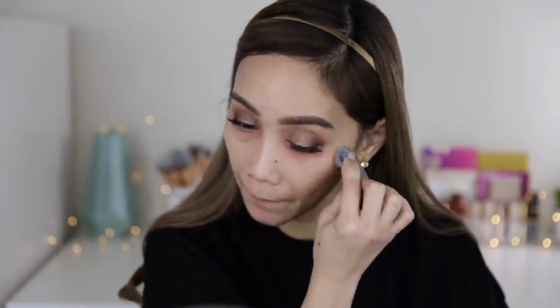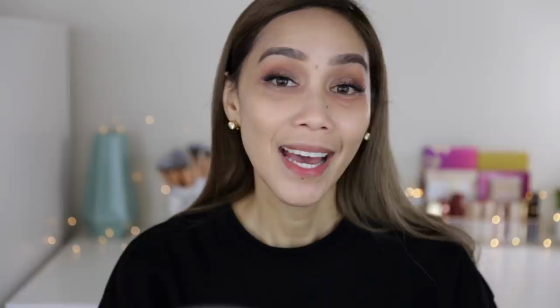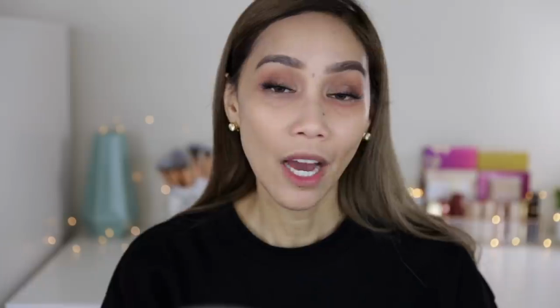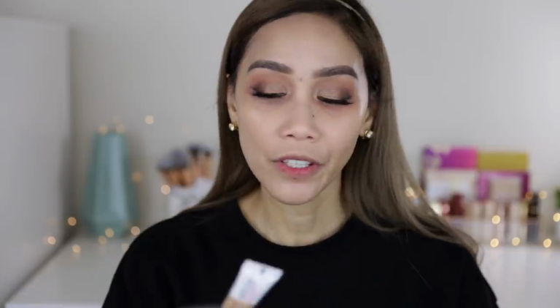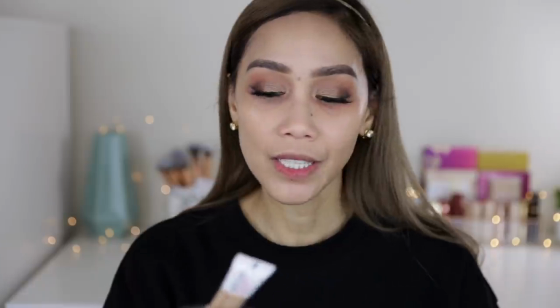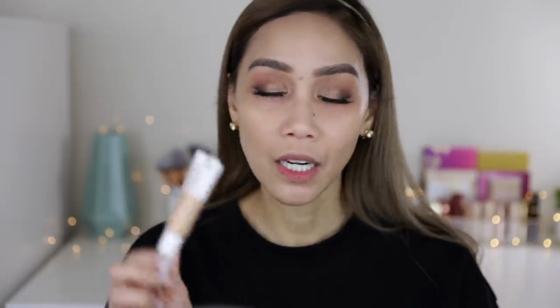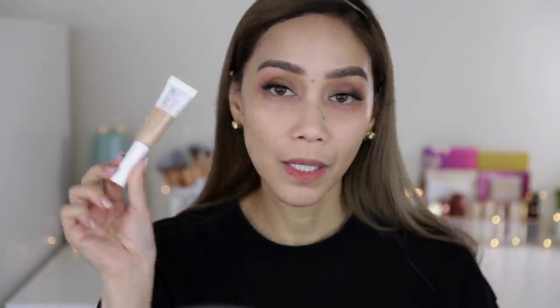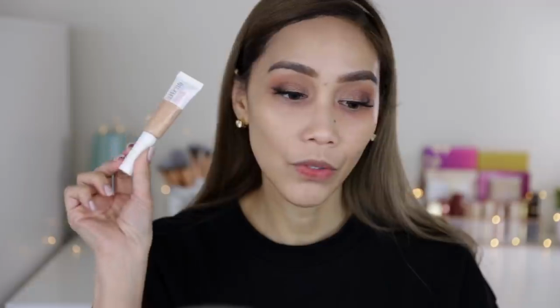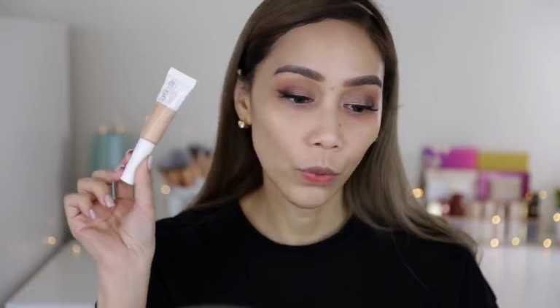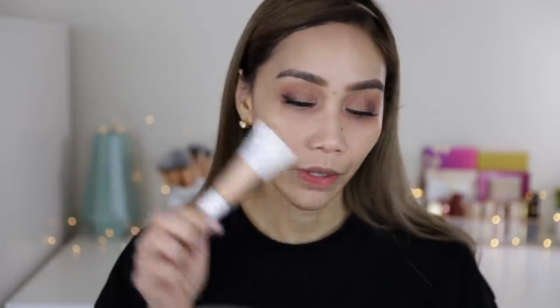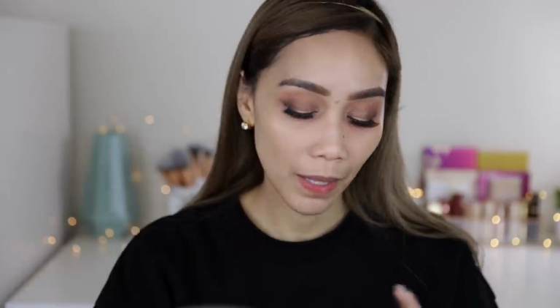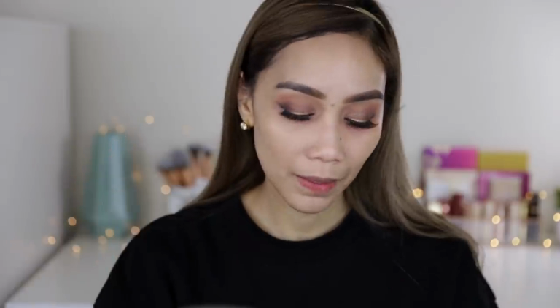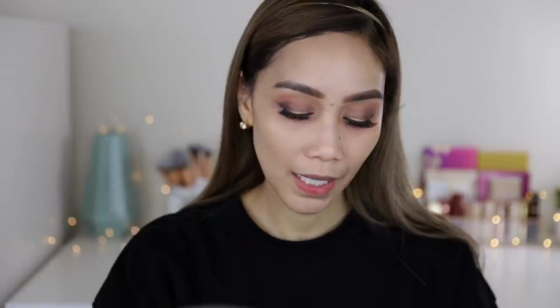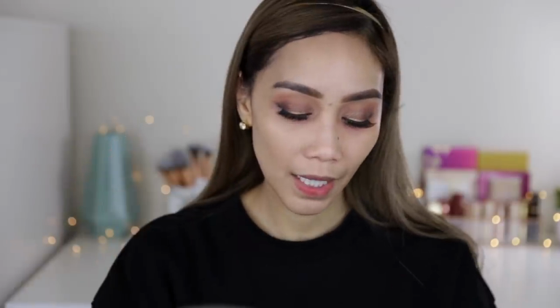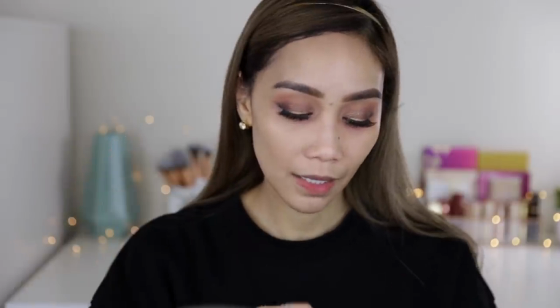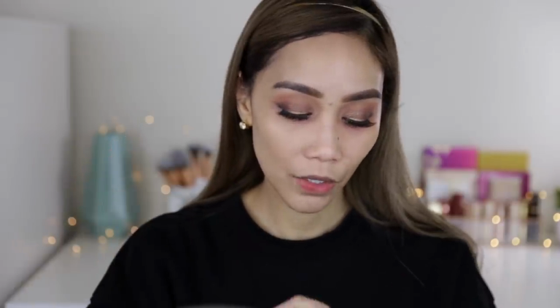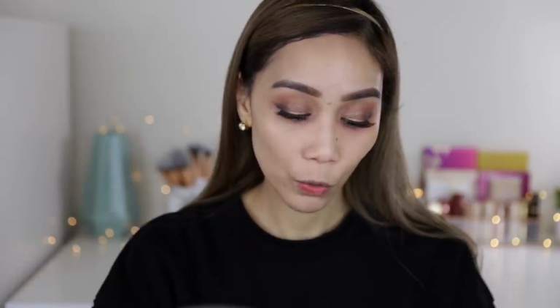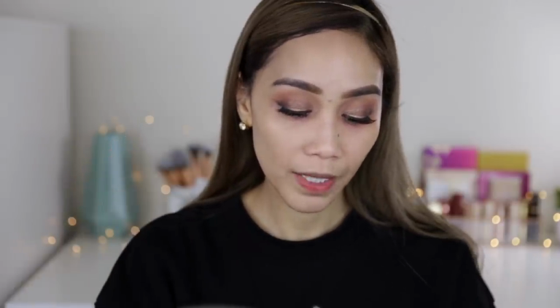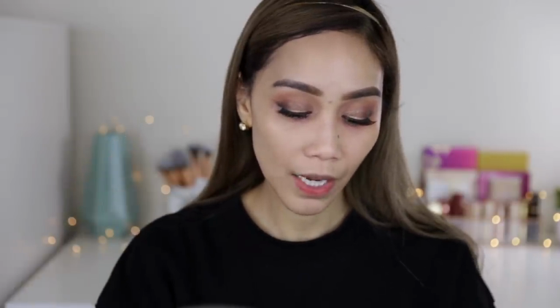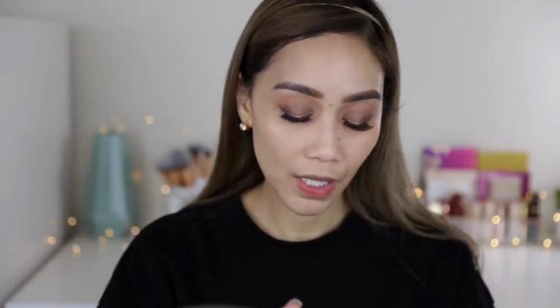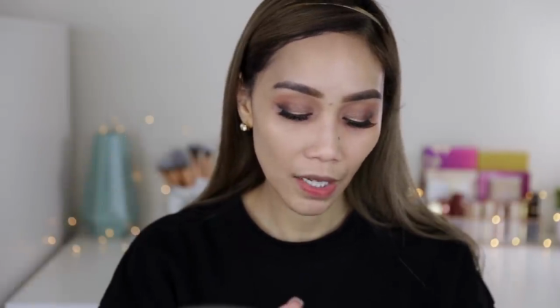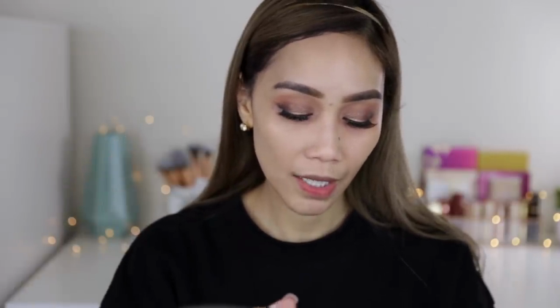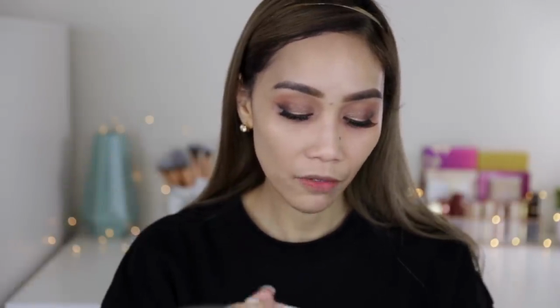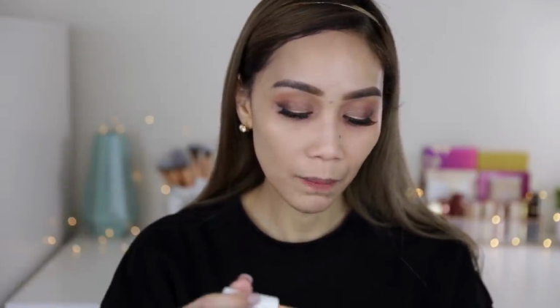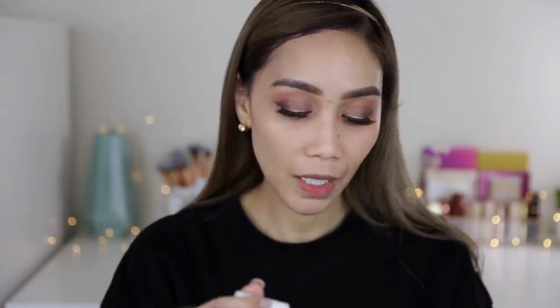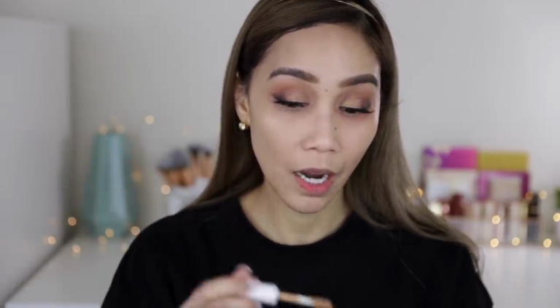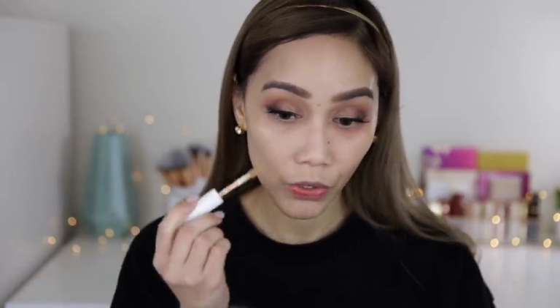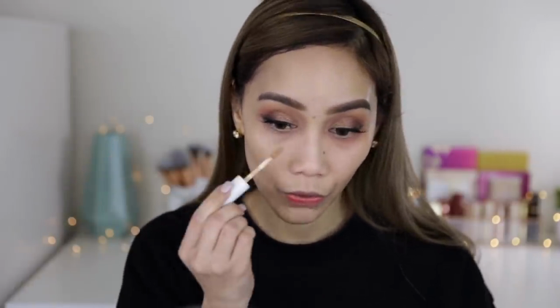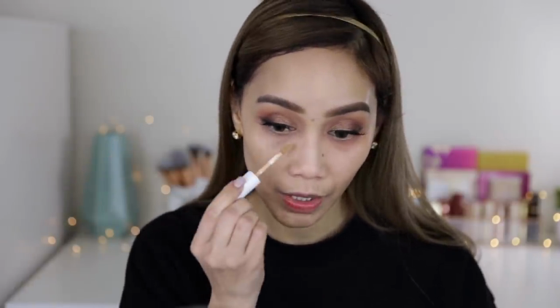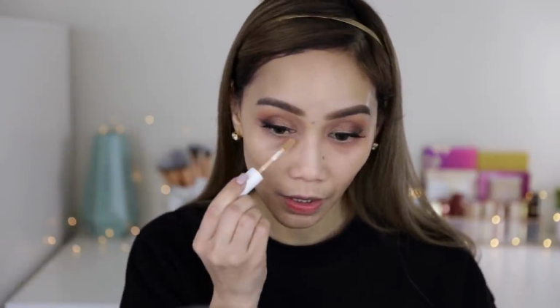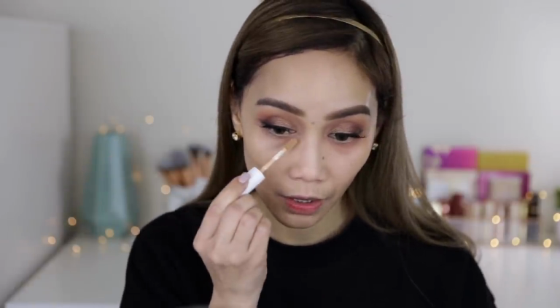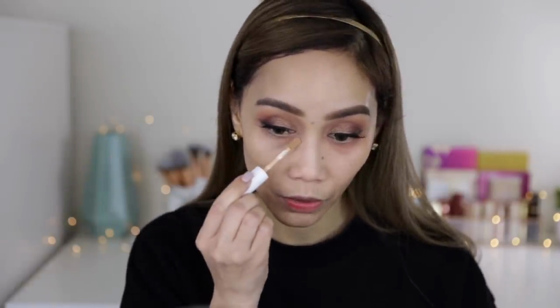For concealer, I'm gonna use this one from Maybelline — it's the Super Stay Concealer because I'm already familiar with it.